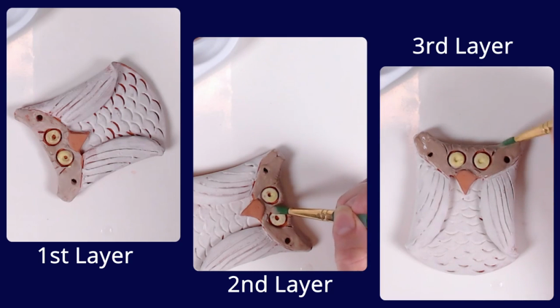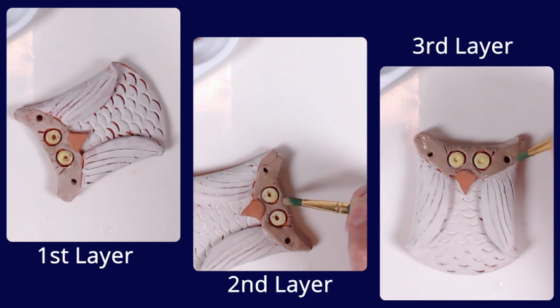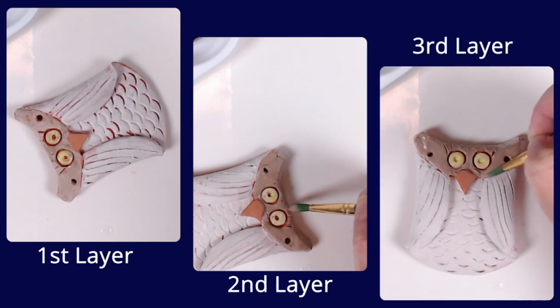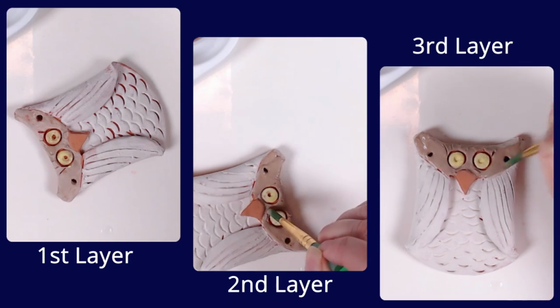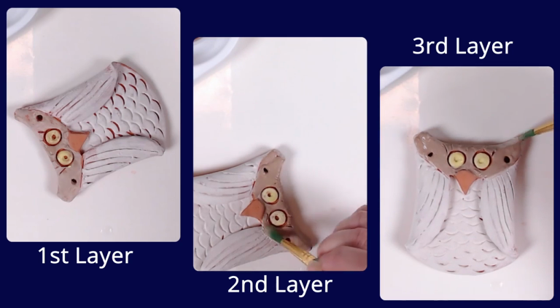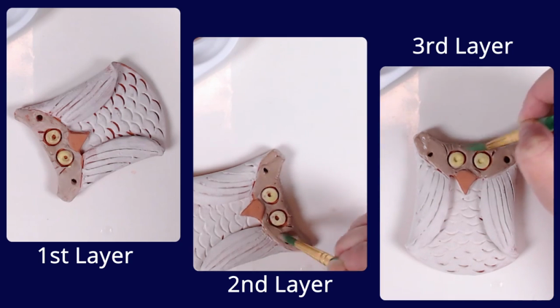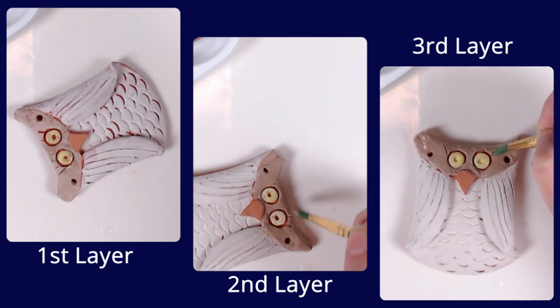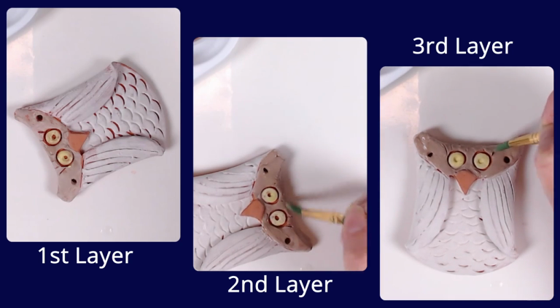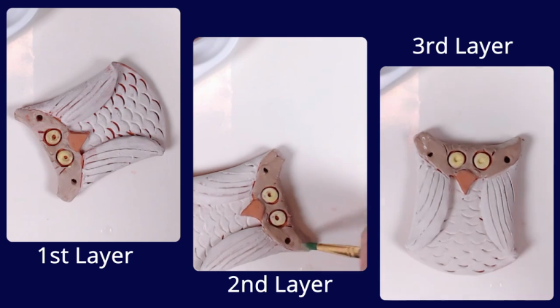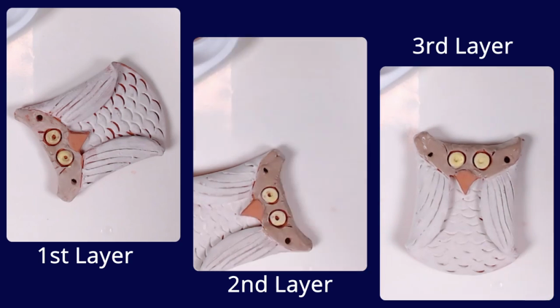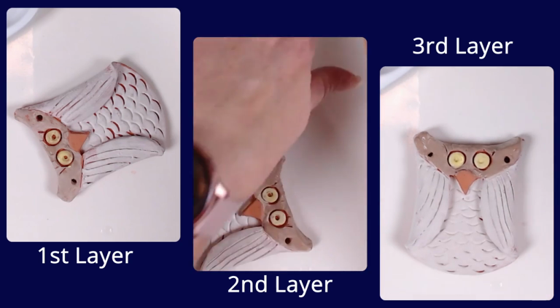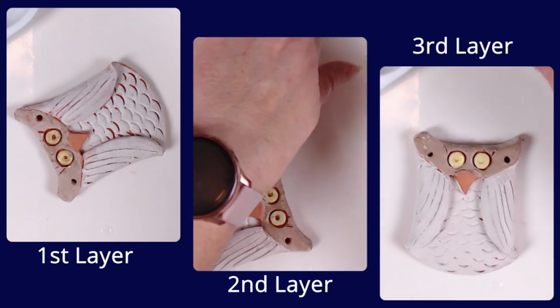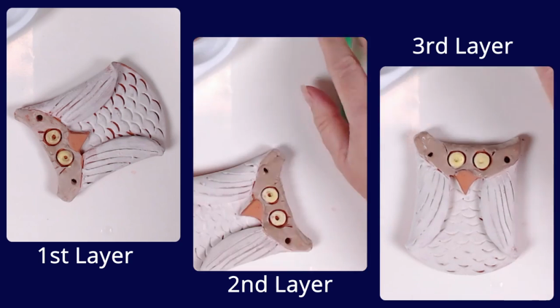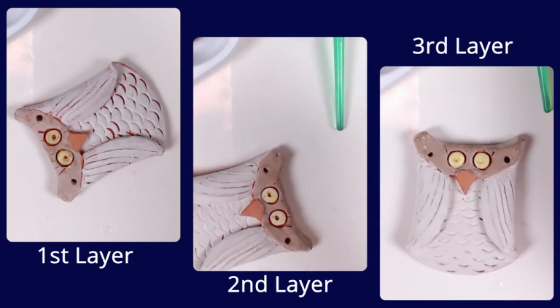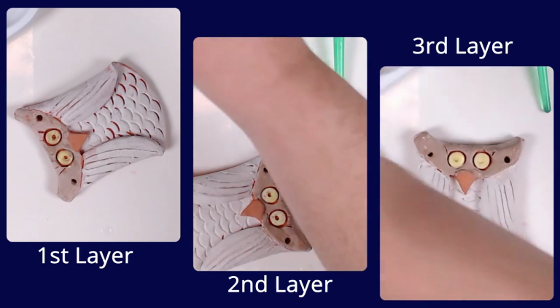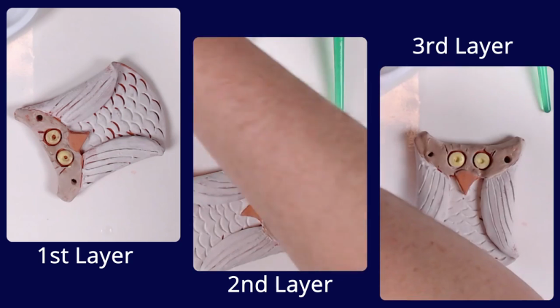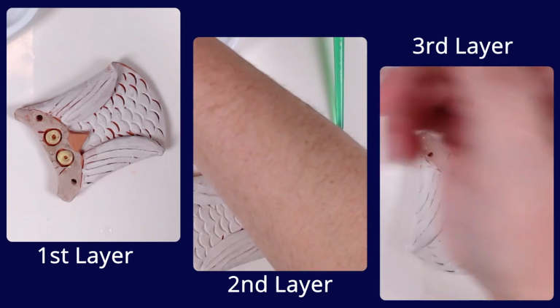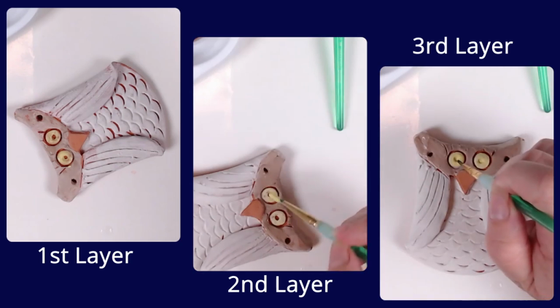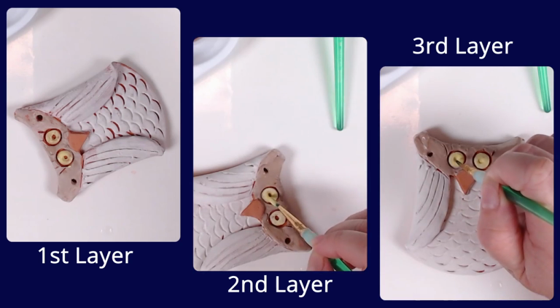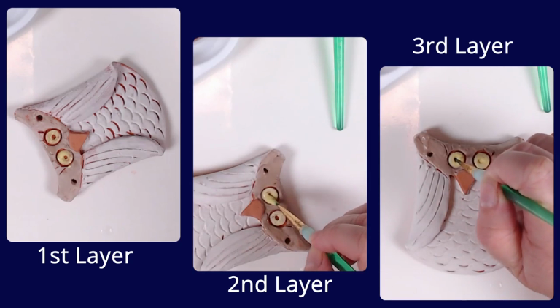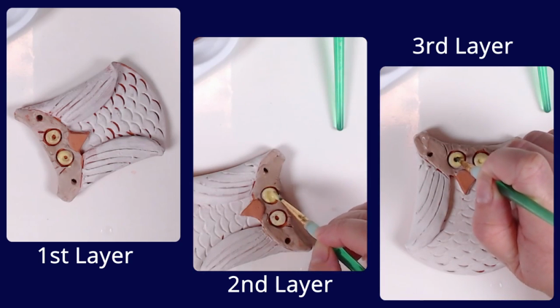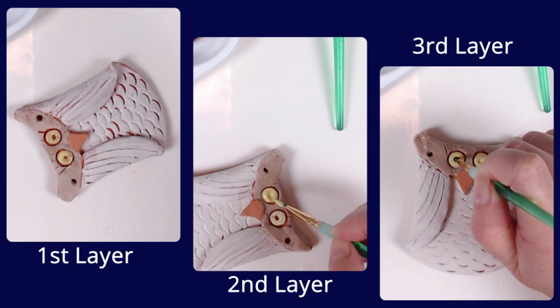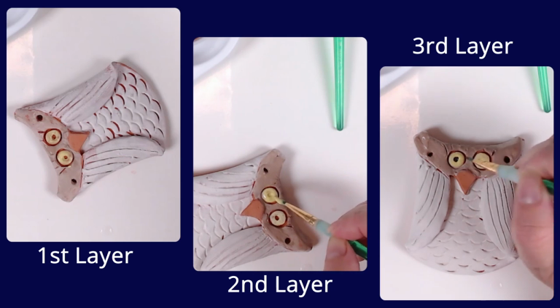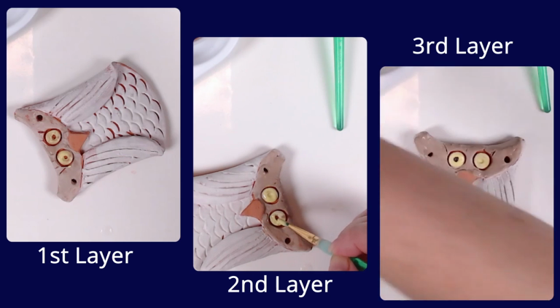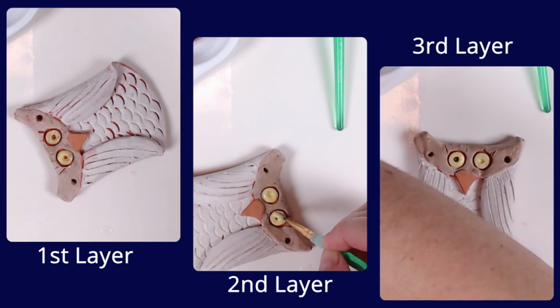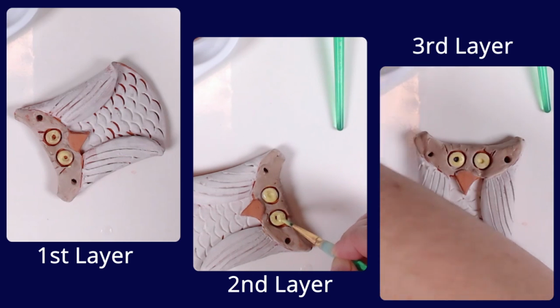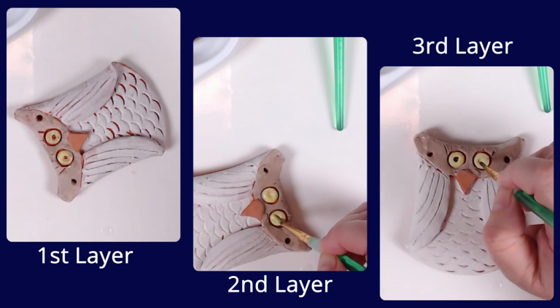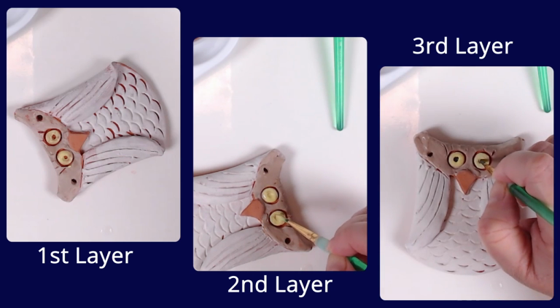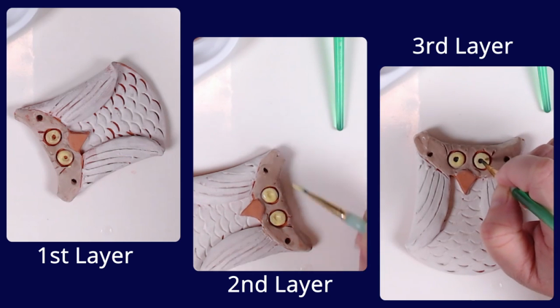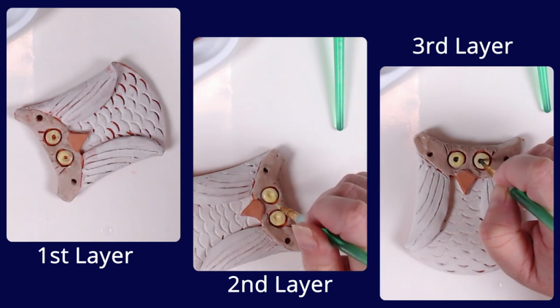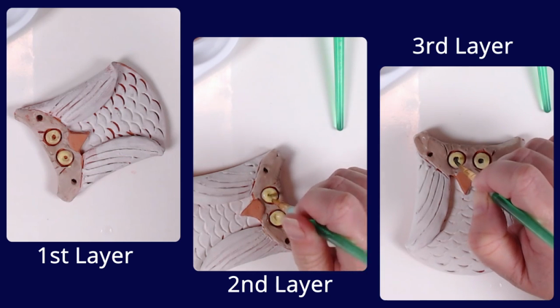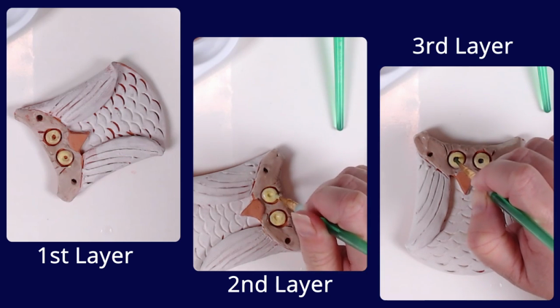As you finish, make sure no glaze is on the back side of your owl or in the holes, as this could make it stick permanently to the kiln, breaking your sculpture.